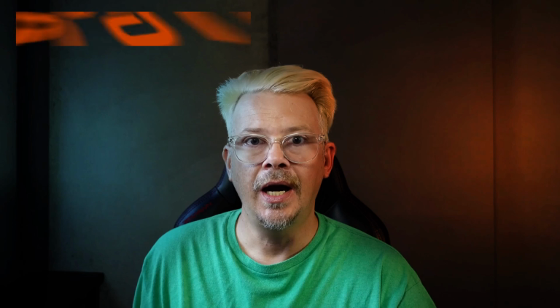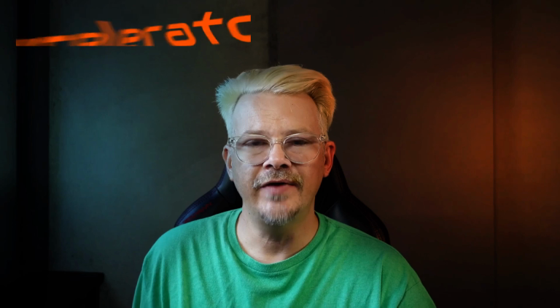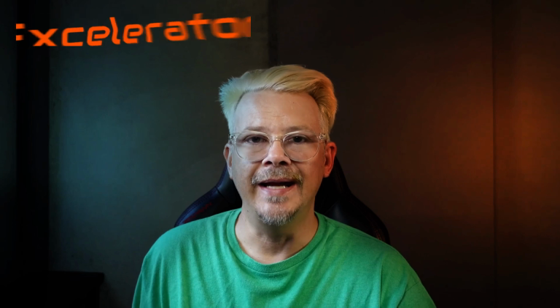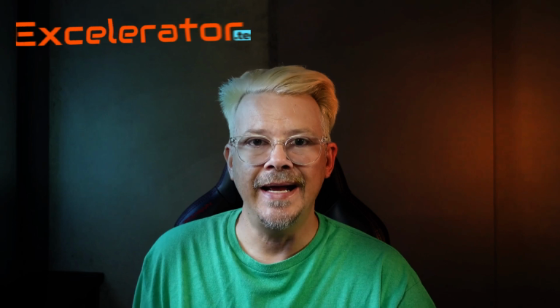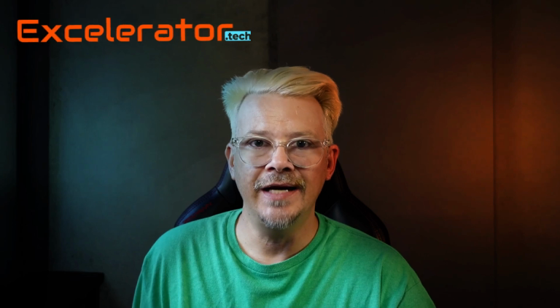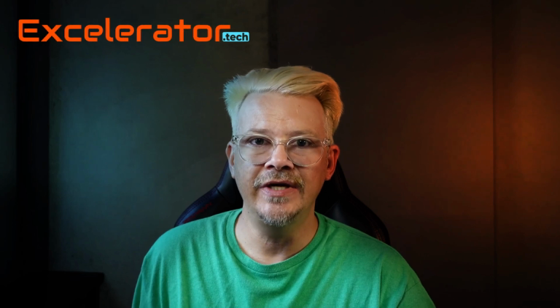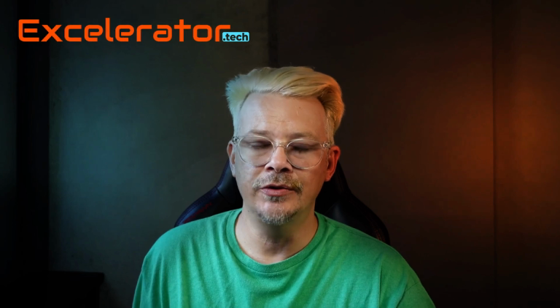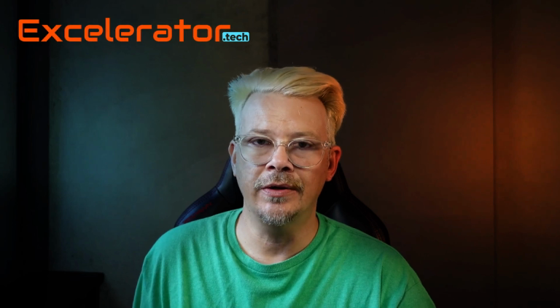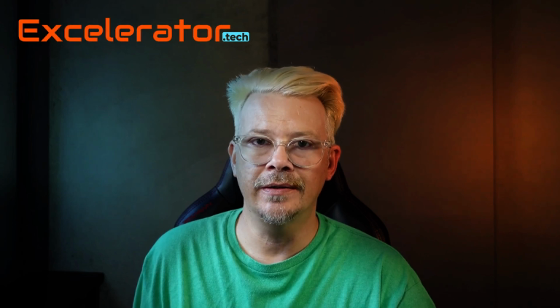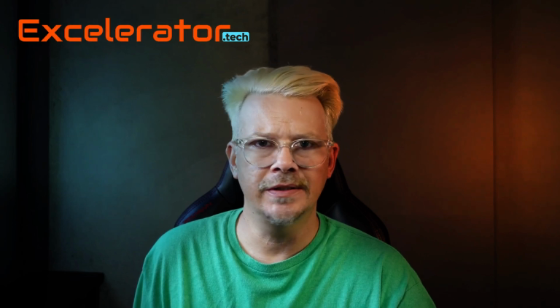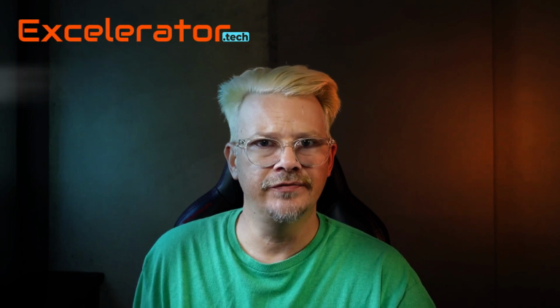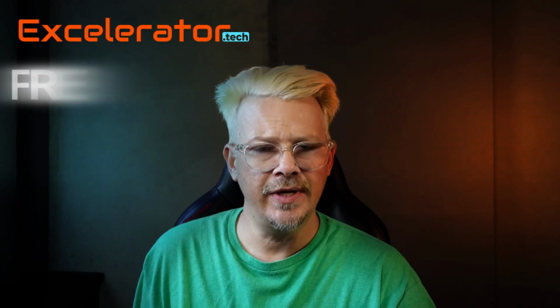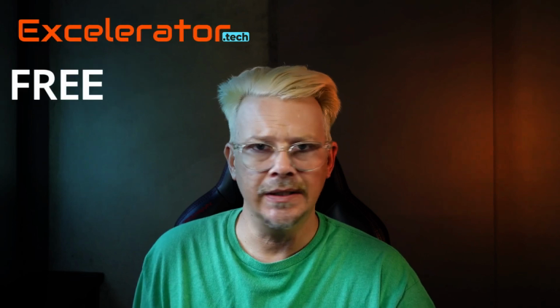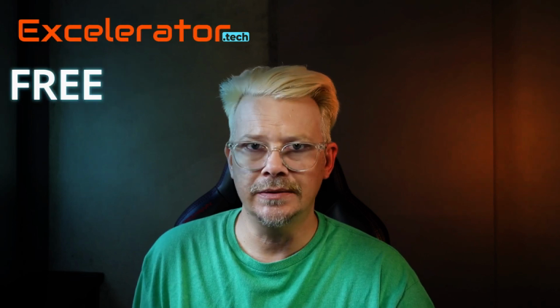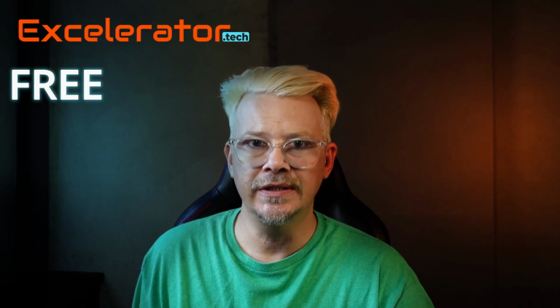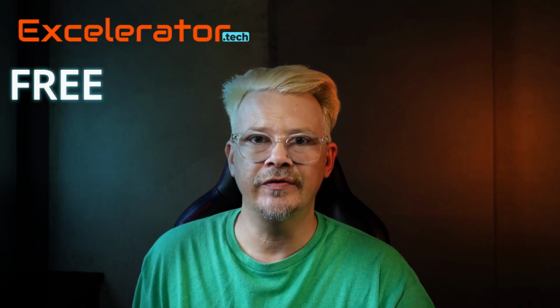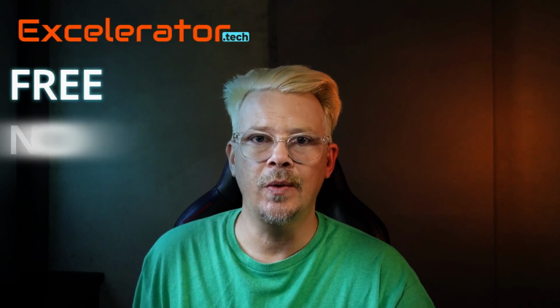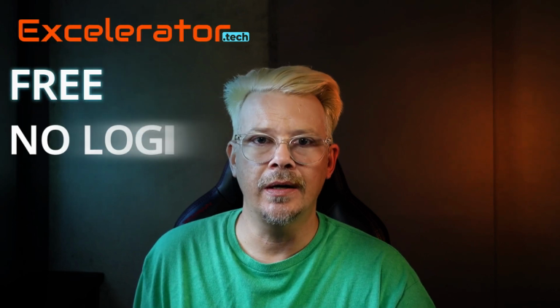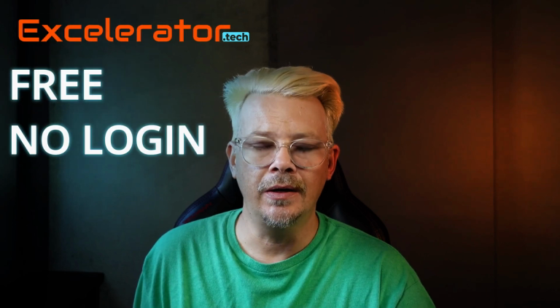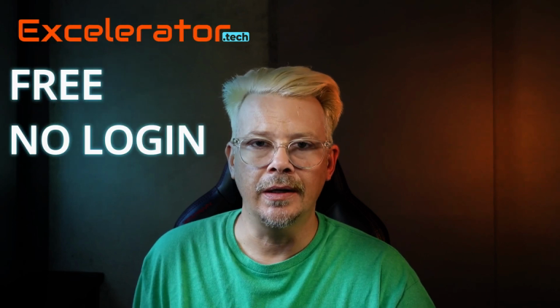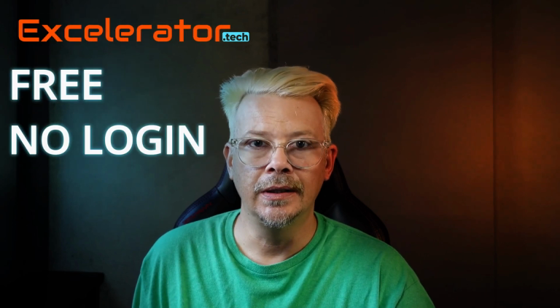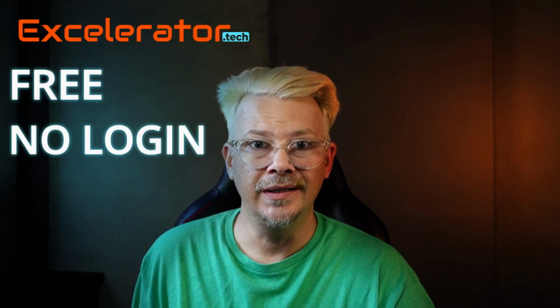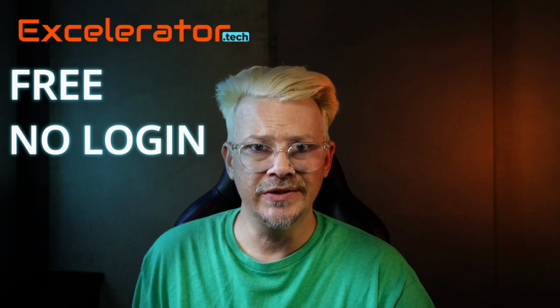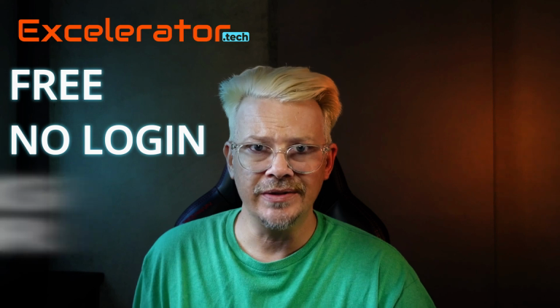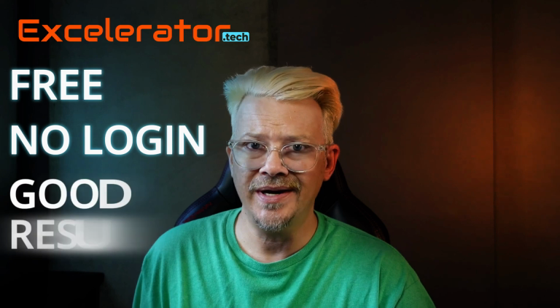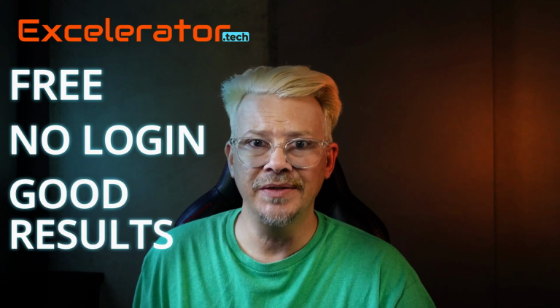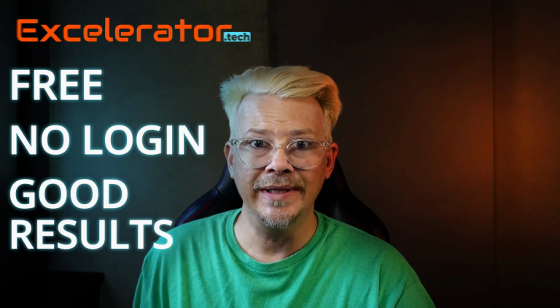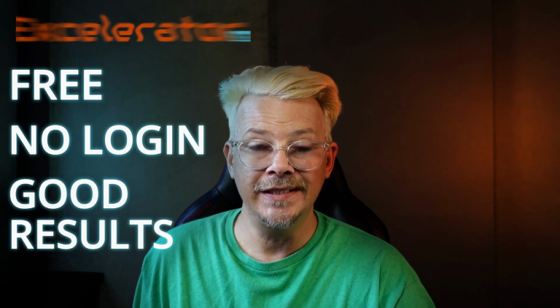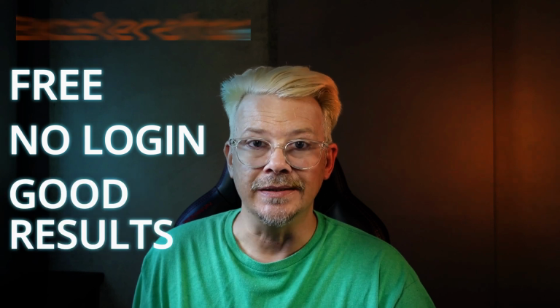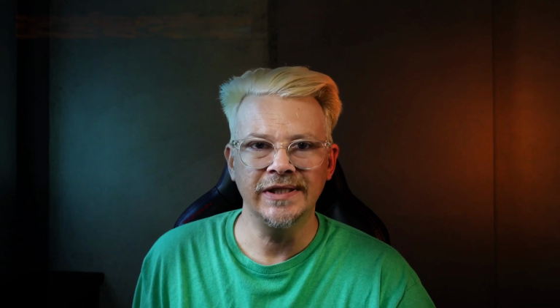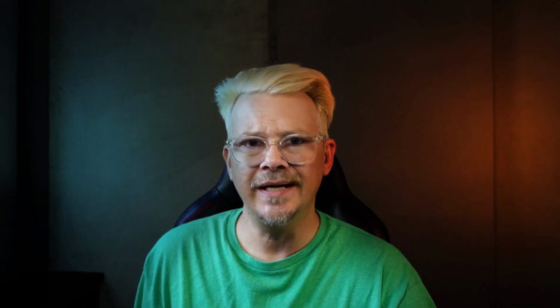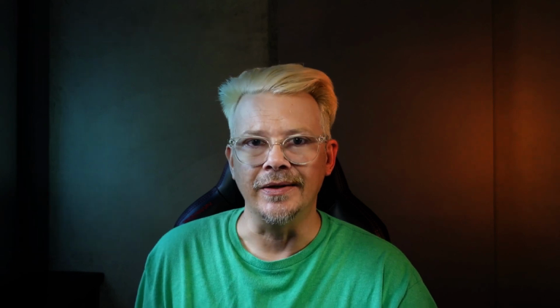I found an AI video generator that's free, it doesn't even require a login, and the results are actually pretty decent. Let's take a look.